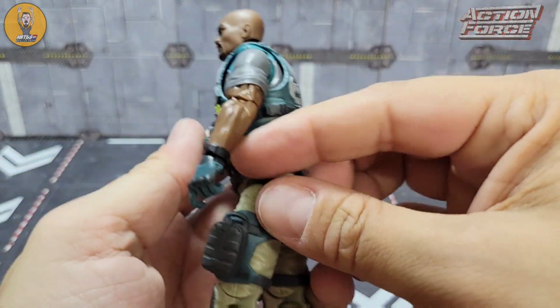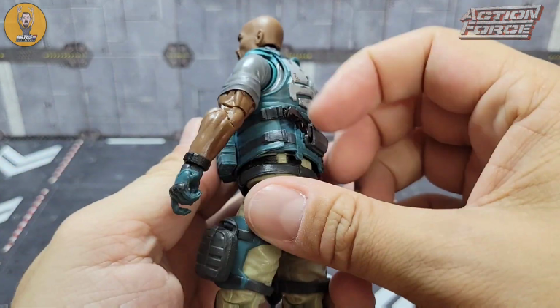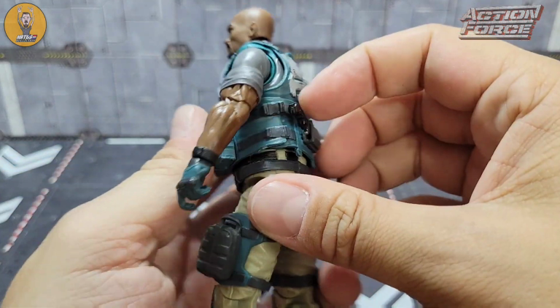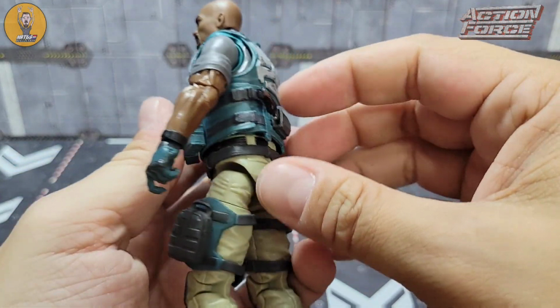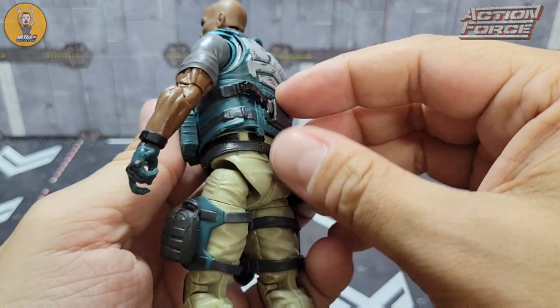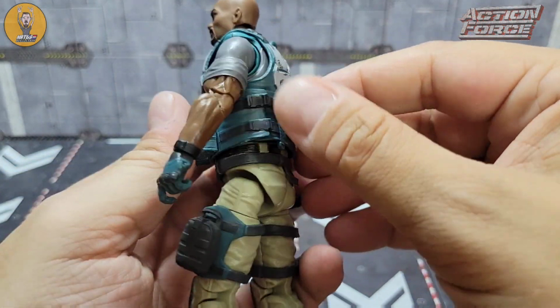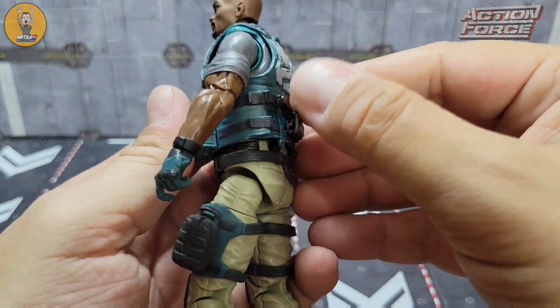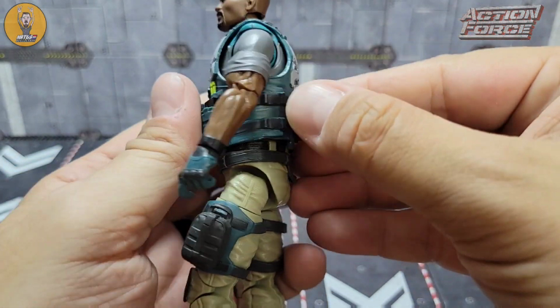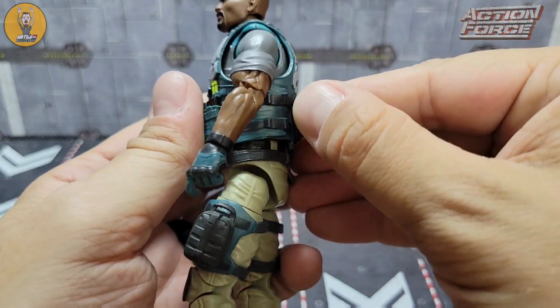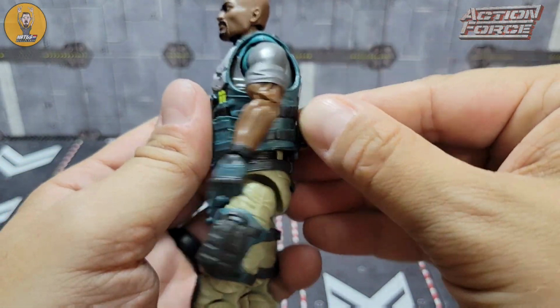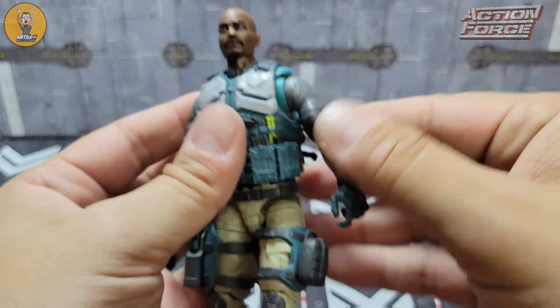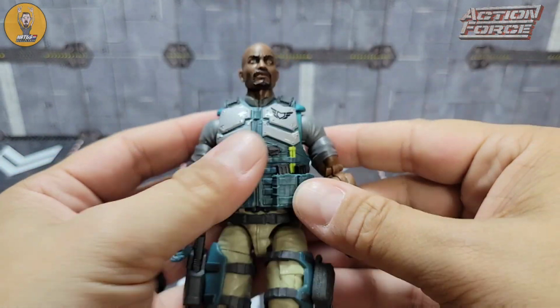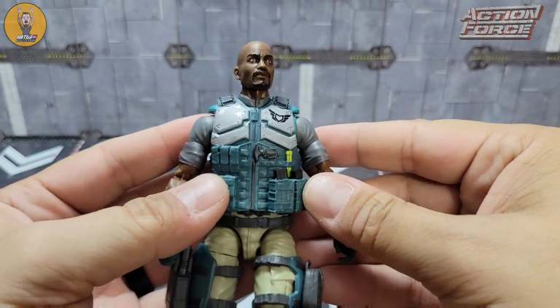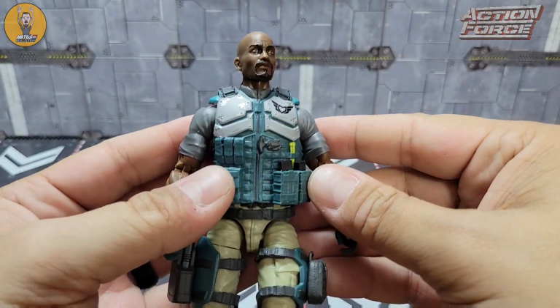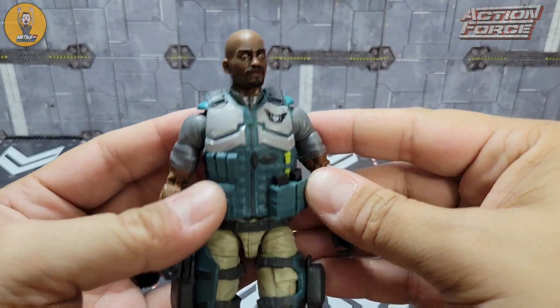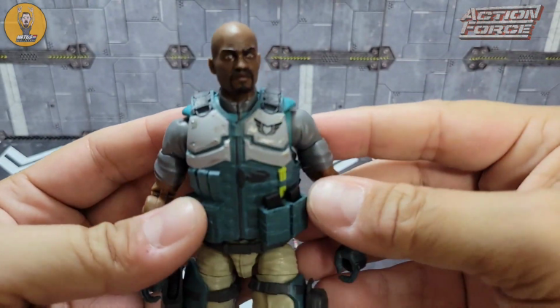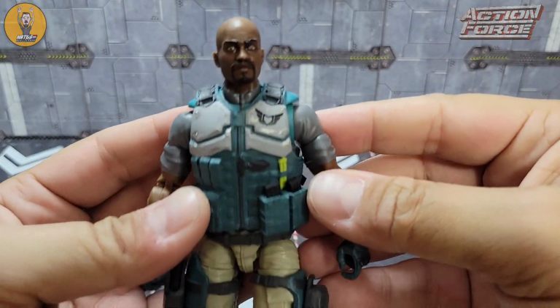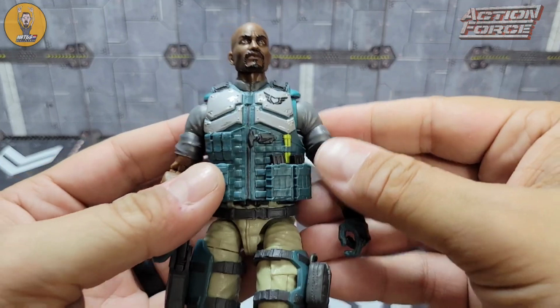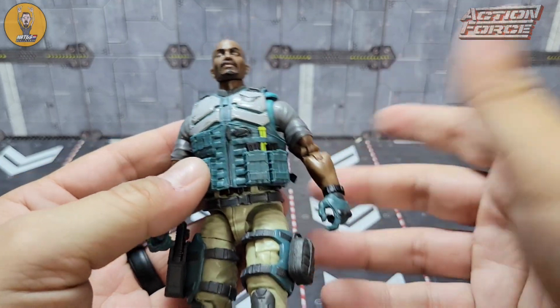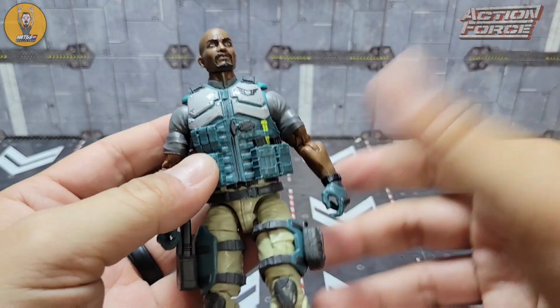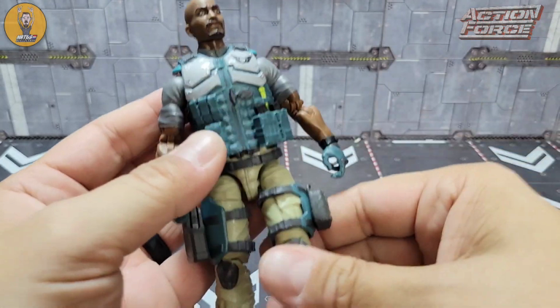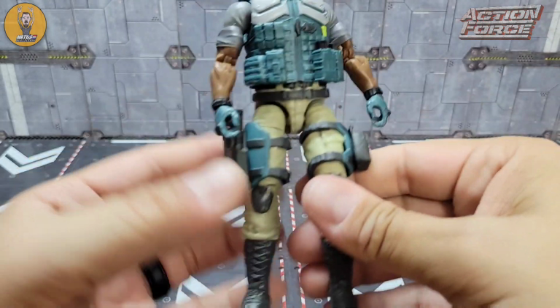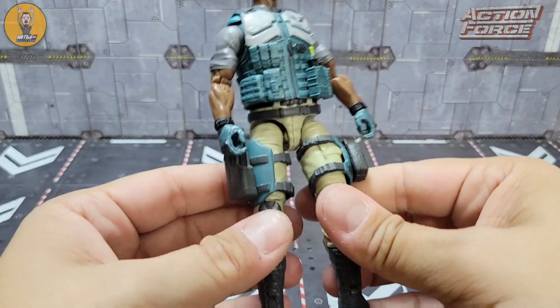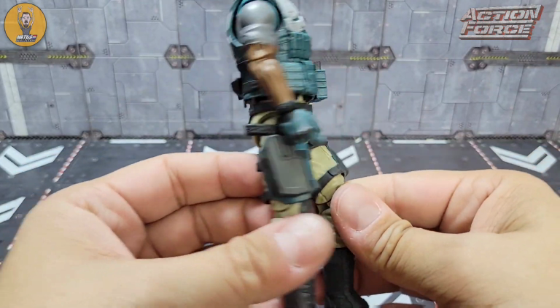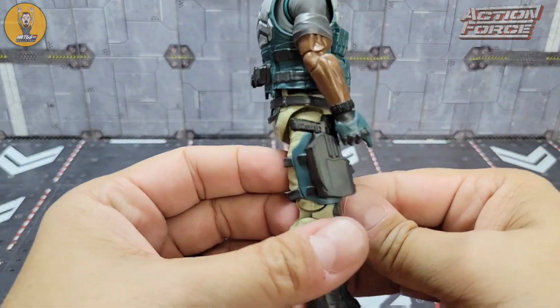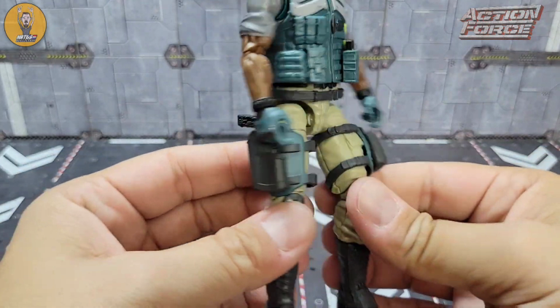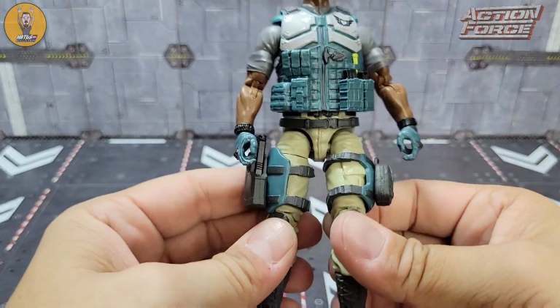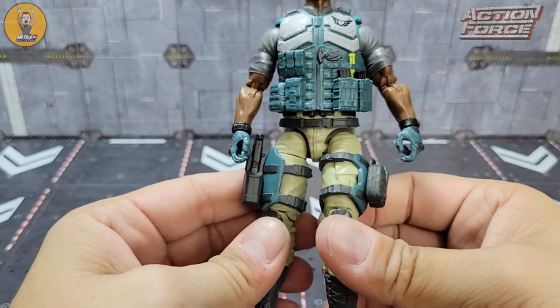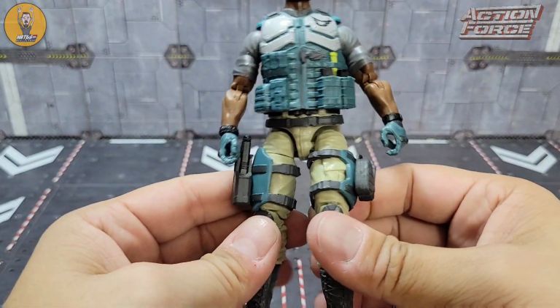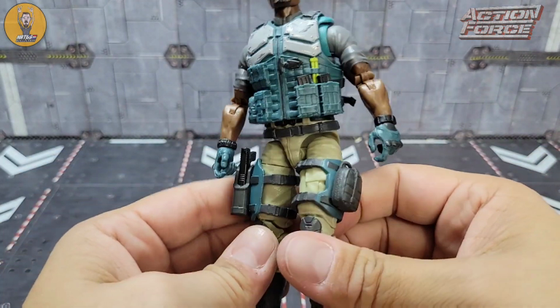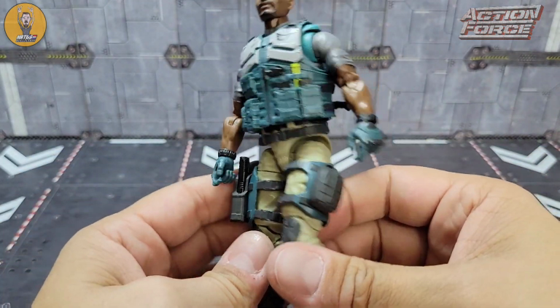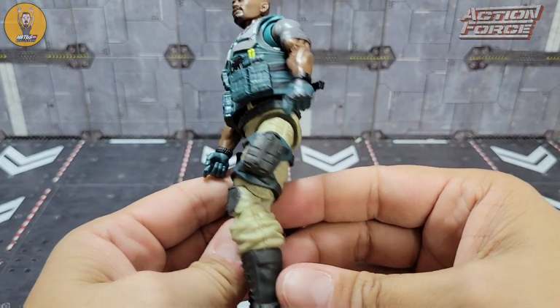I did not heat this figure up right out of the package and to the camera, so hopefully that's a good sign for everyone else out there.